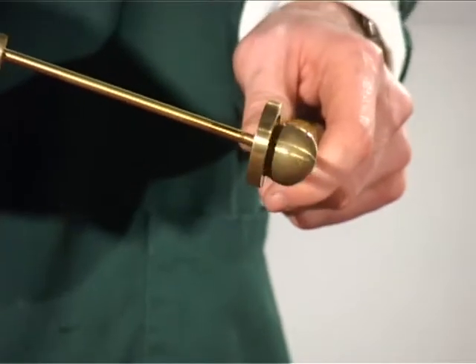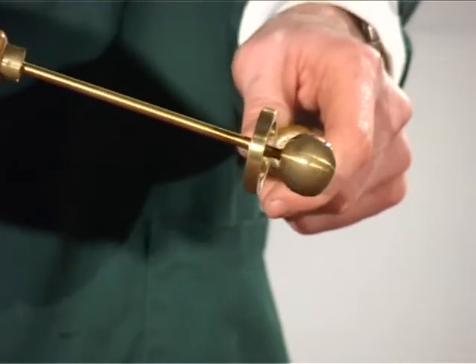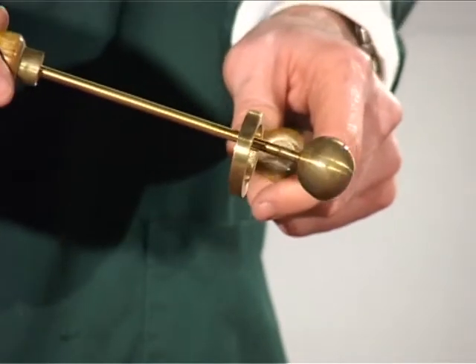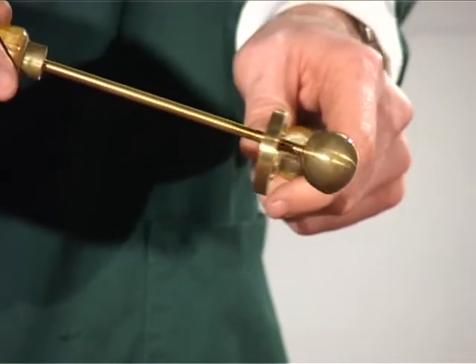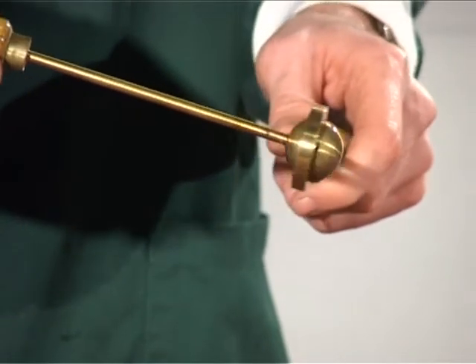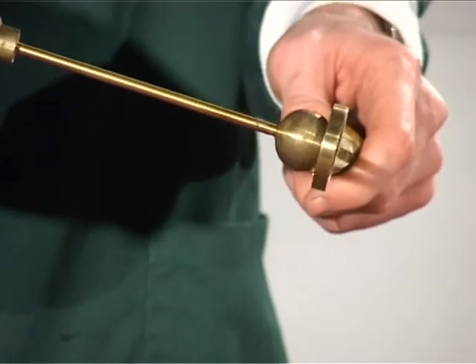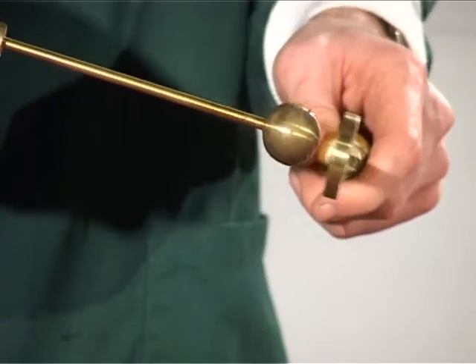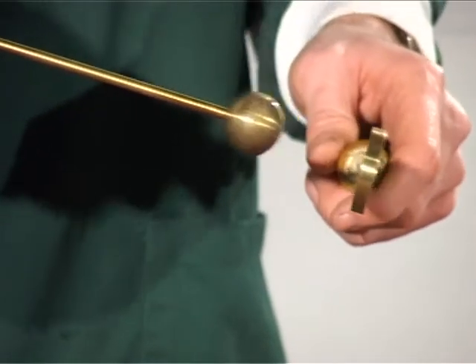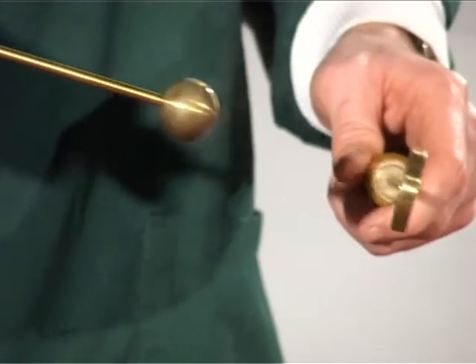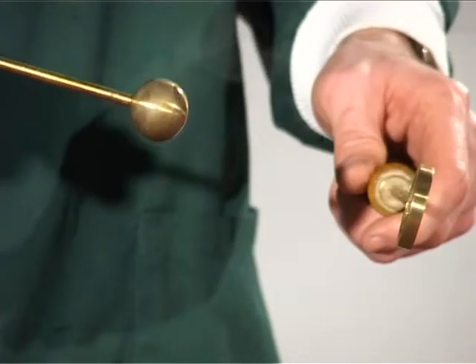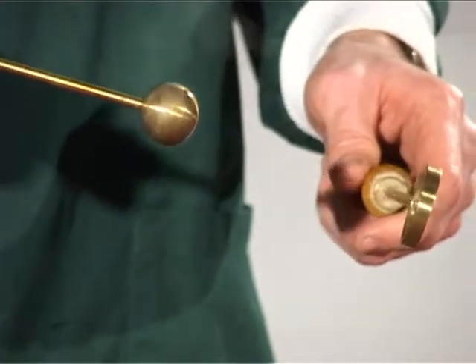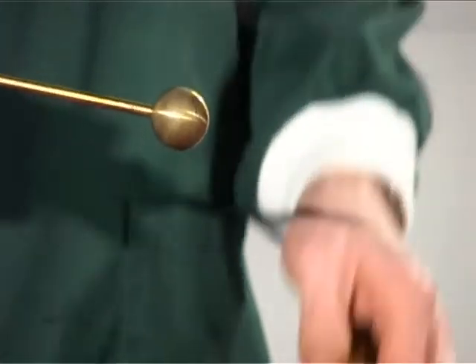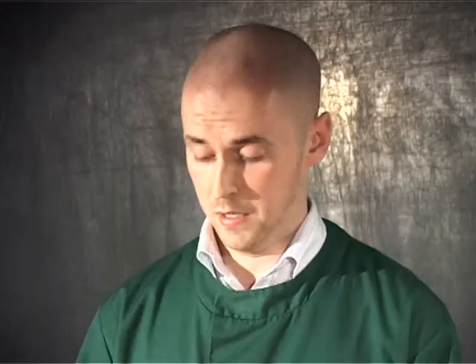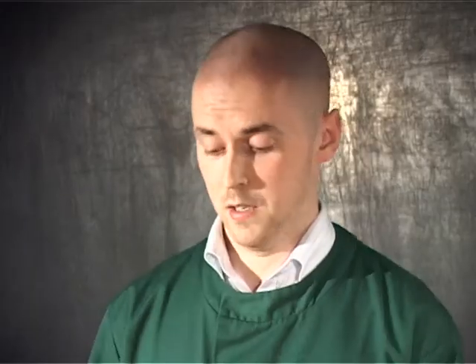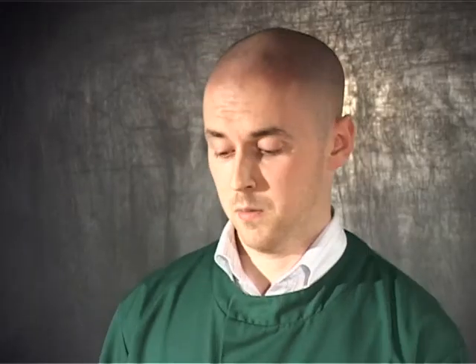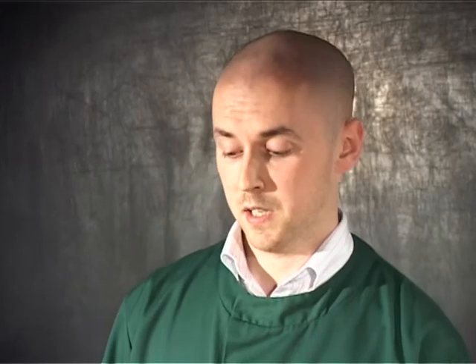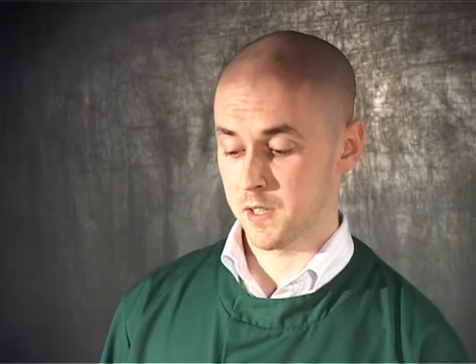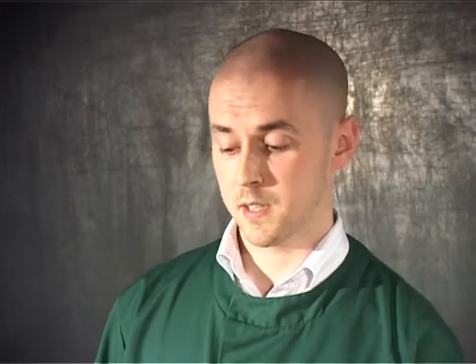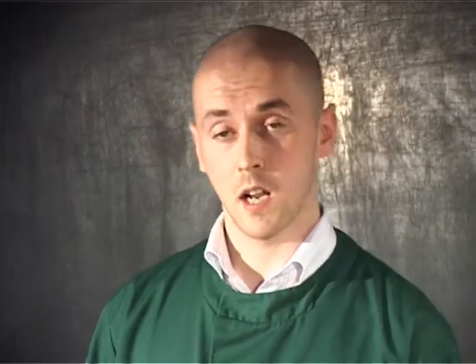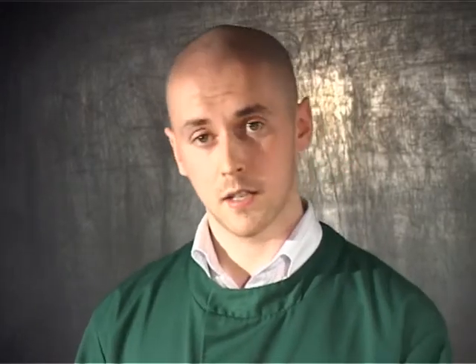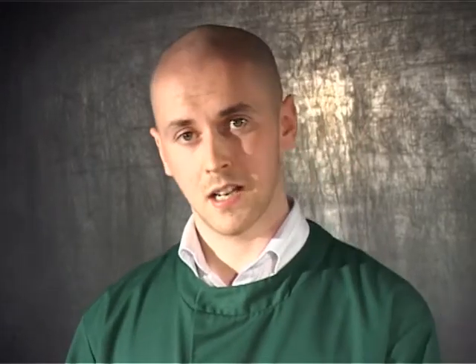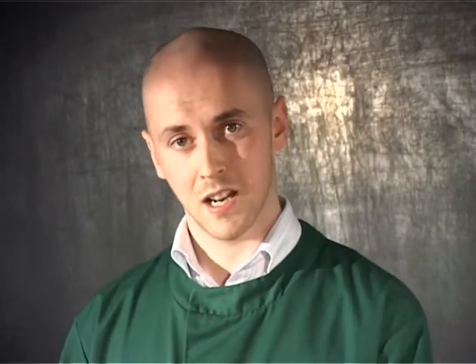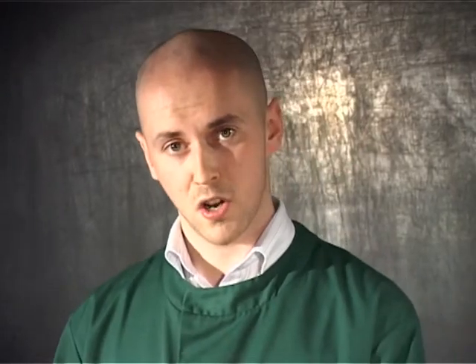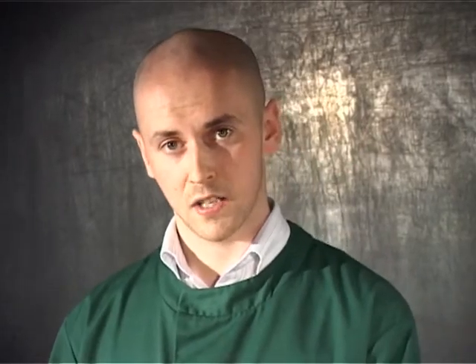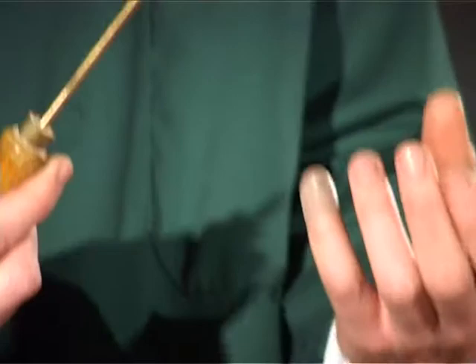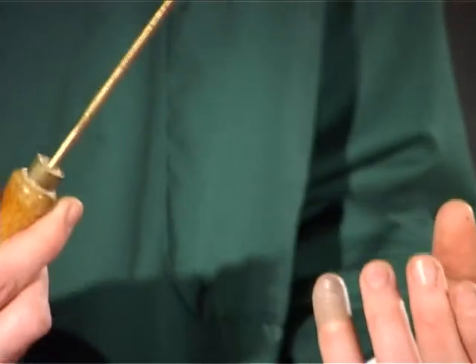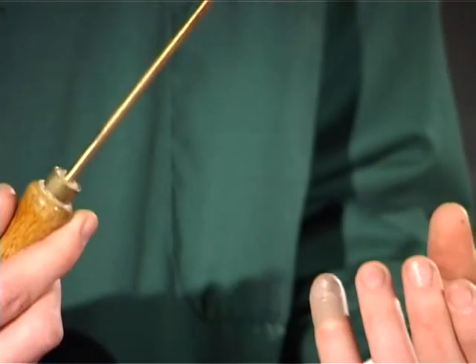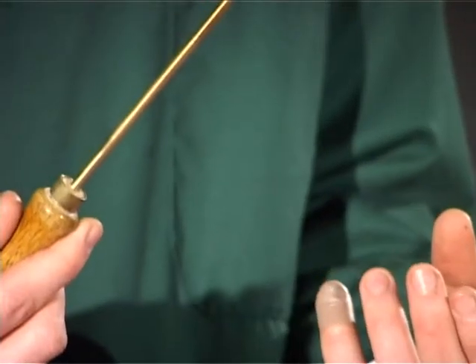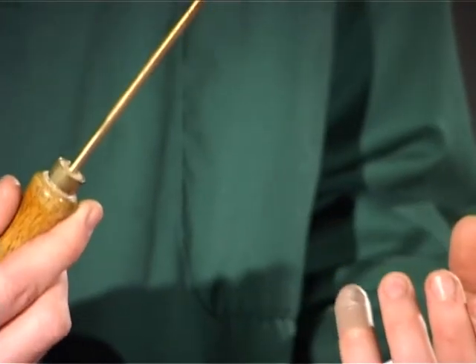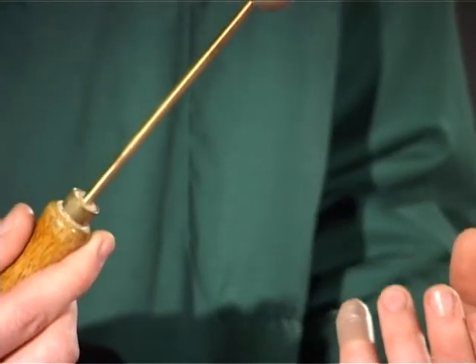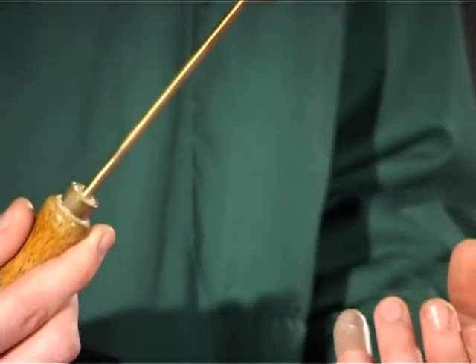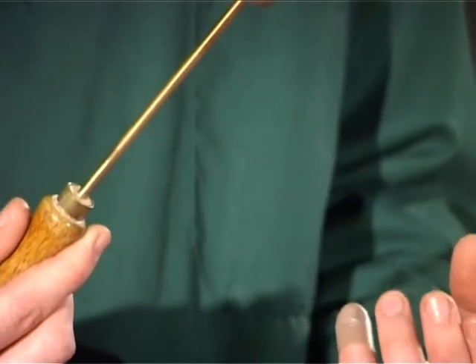This time the ball passes easily through because solids contract or get smaller when cooled.